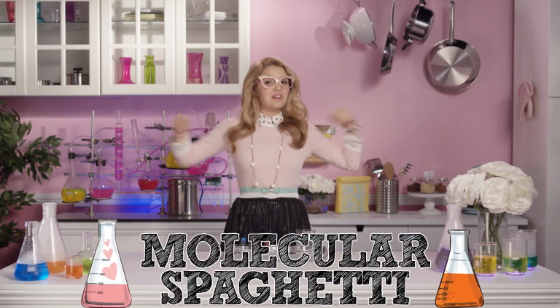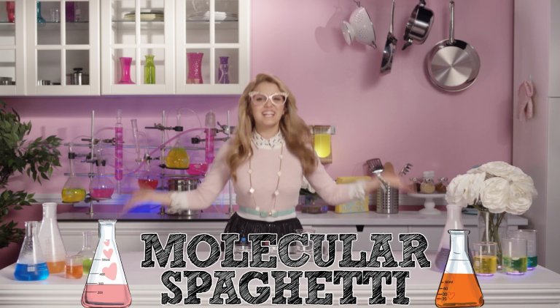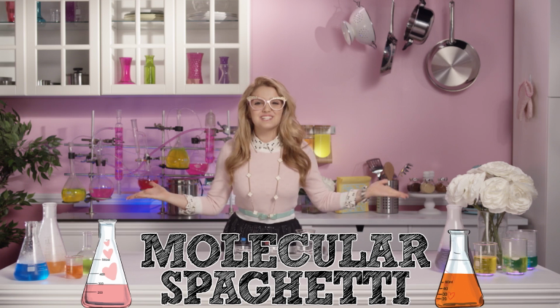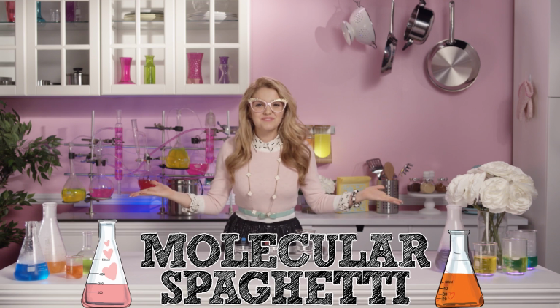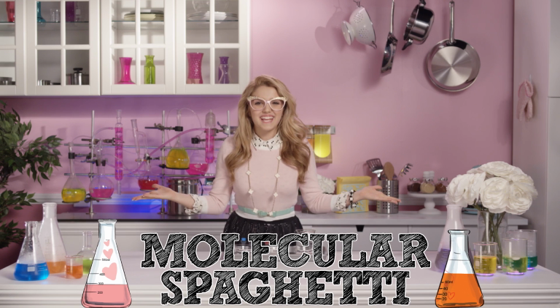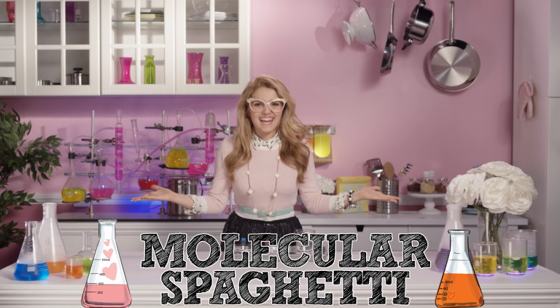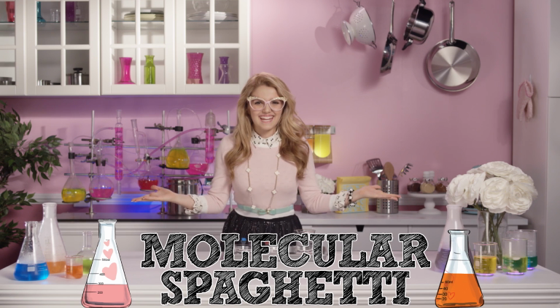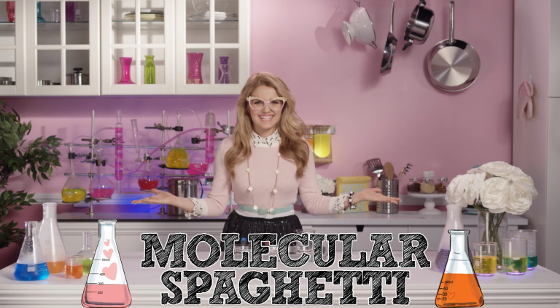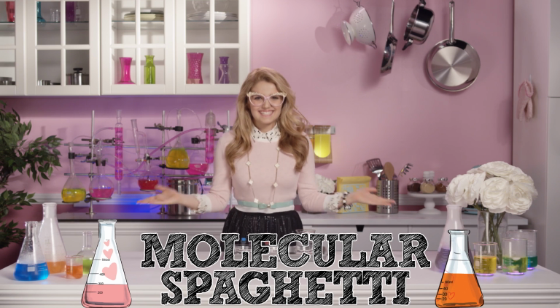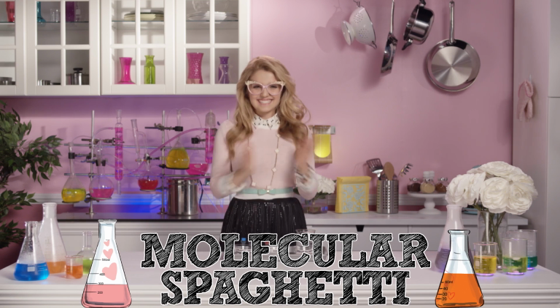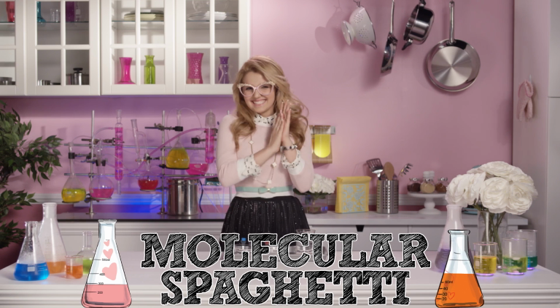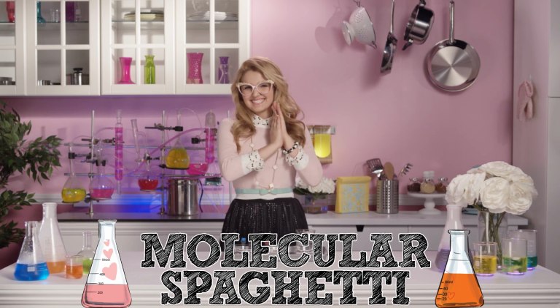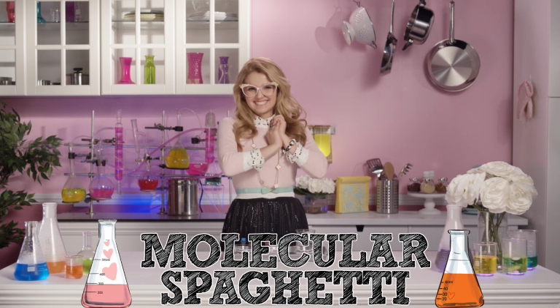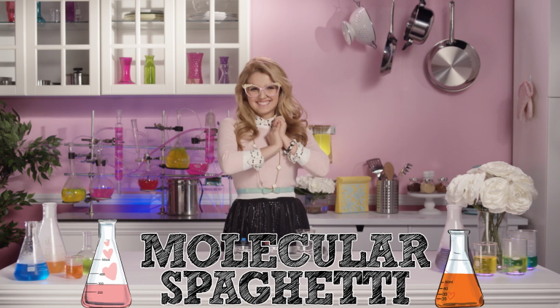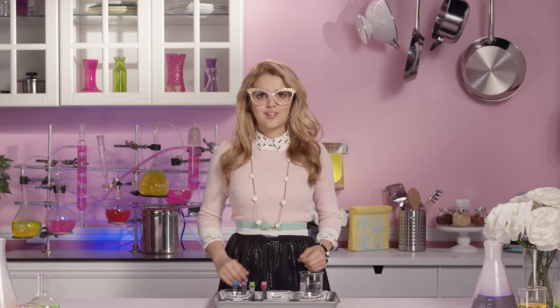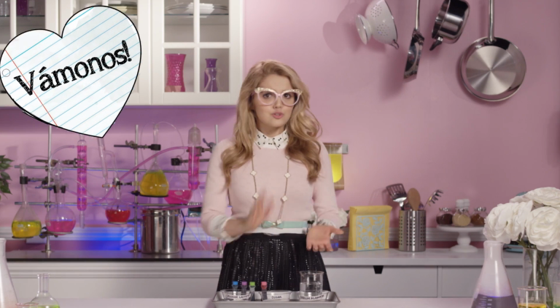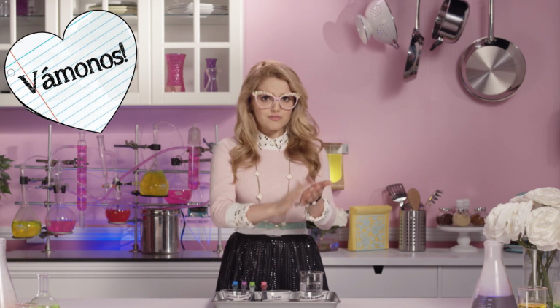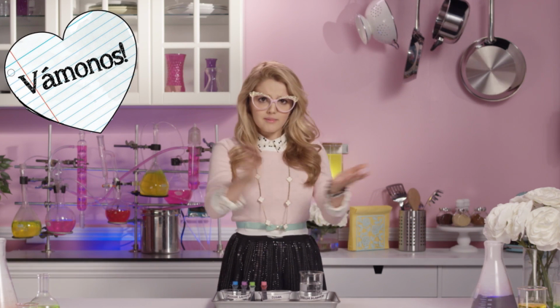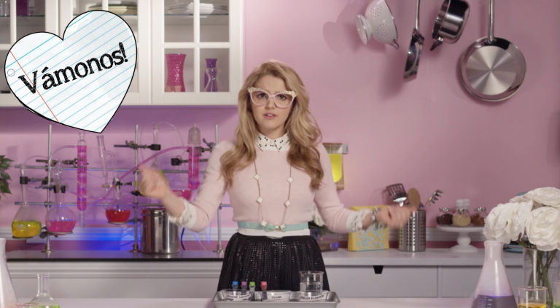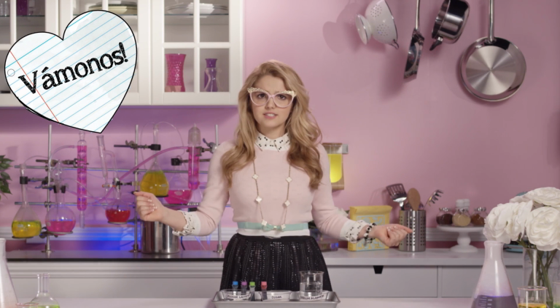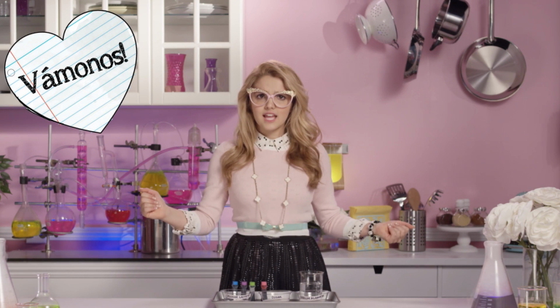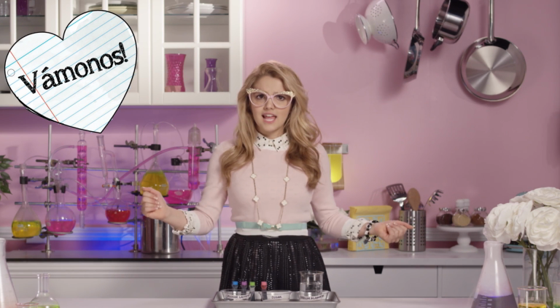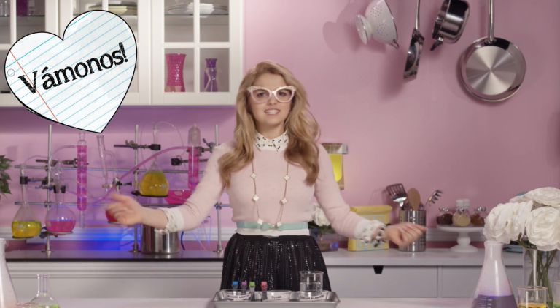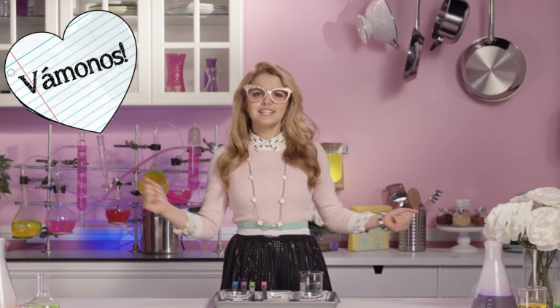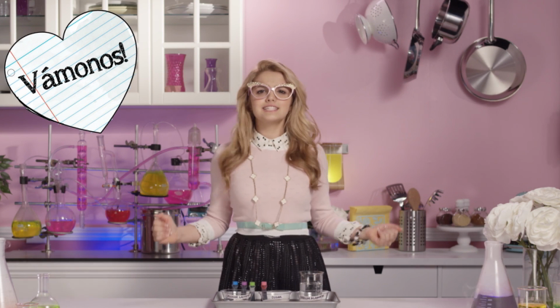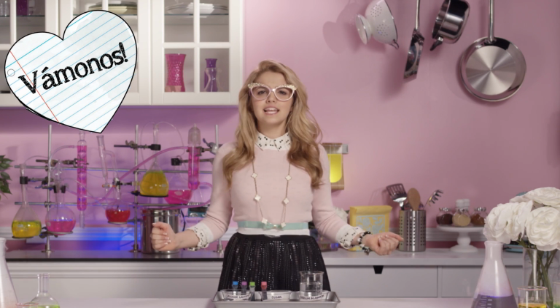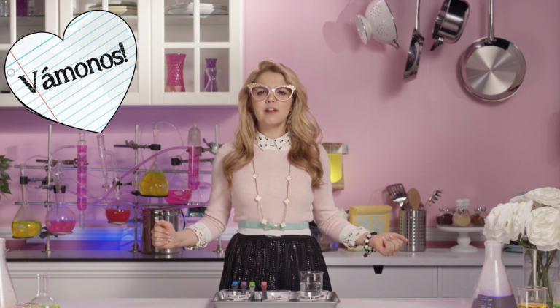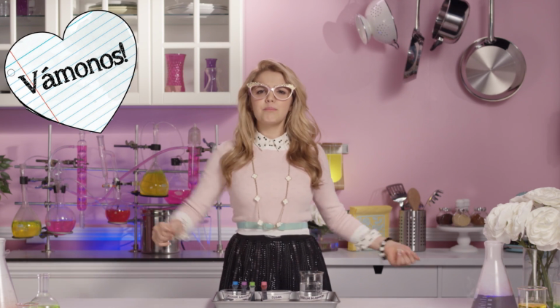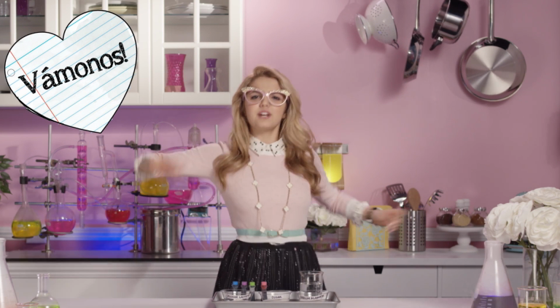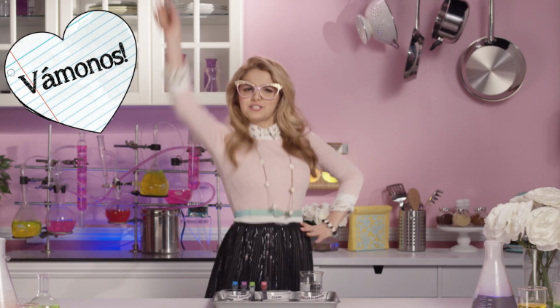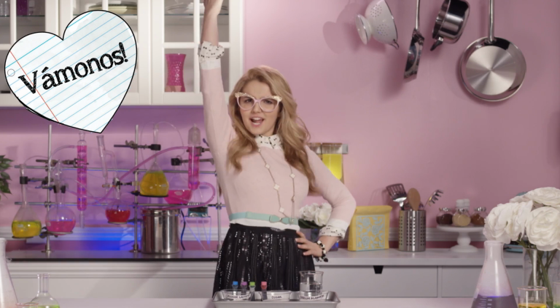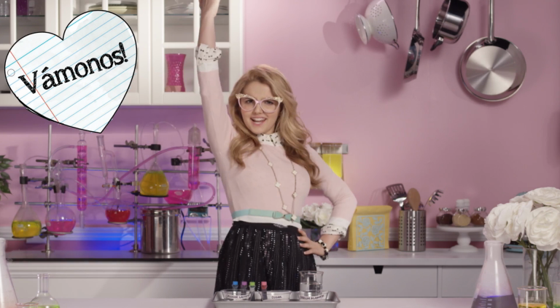Molecular spaghetti! So, vámonos! Let's get this culinary party started!